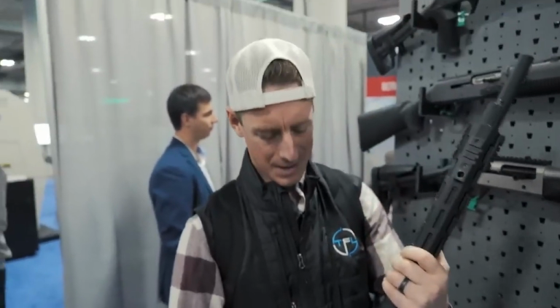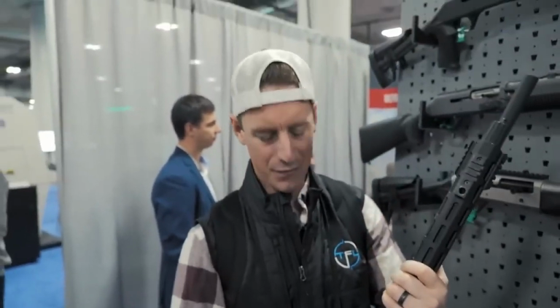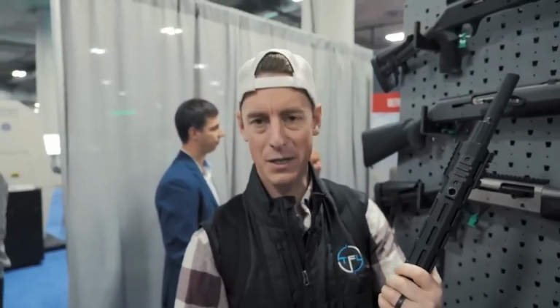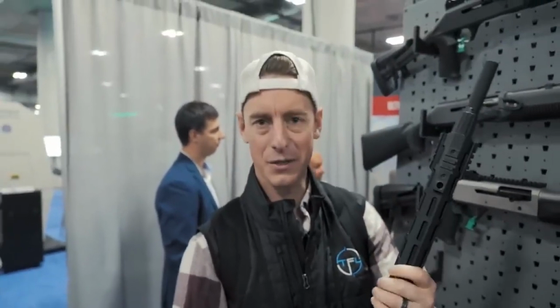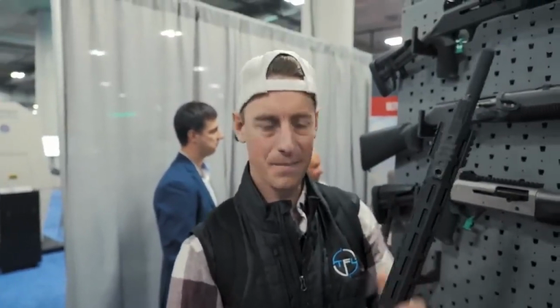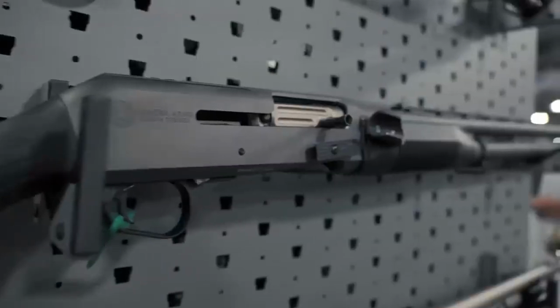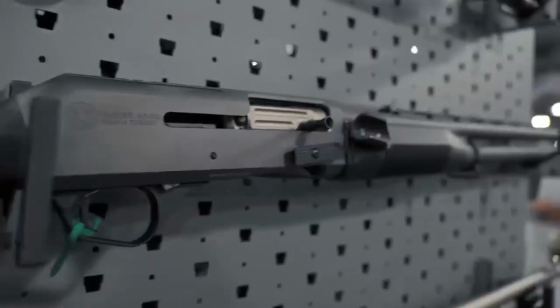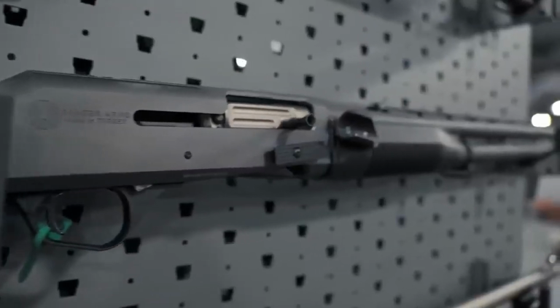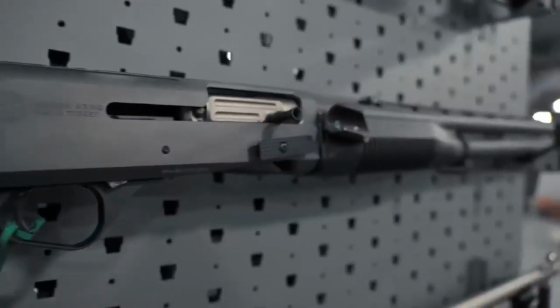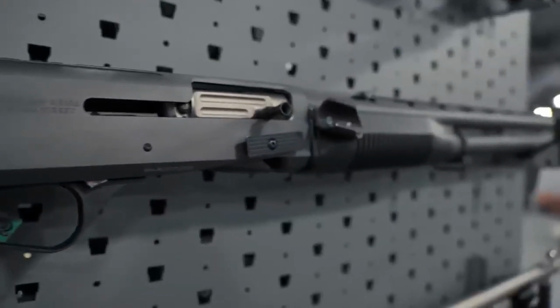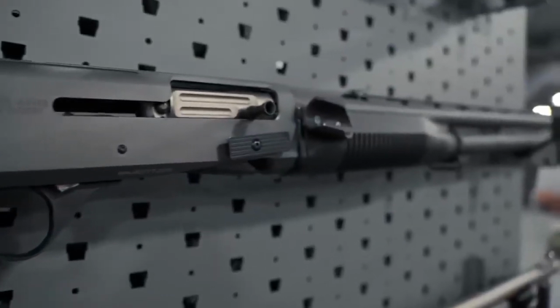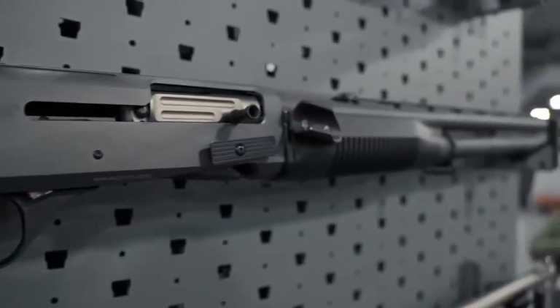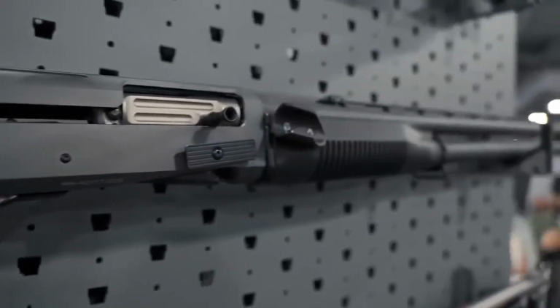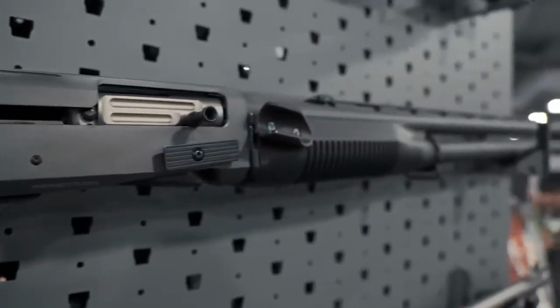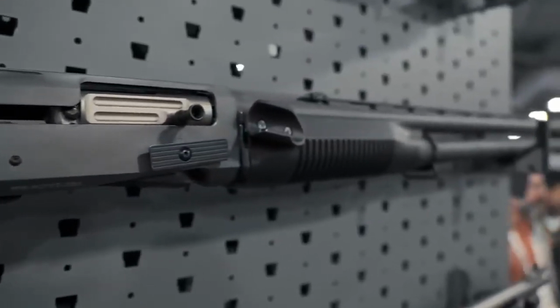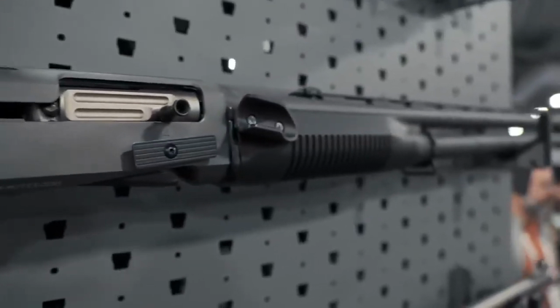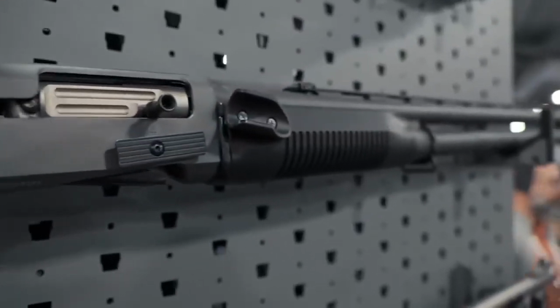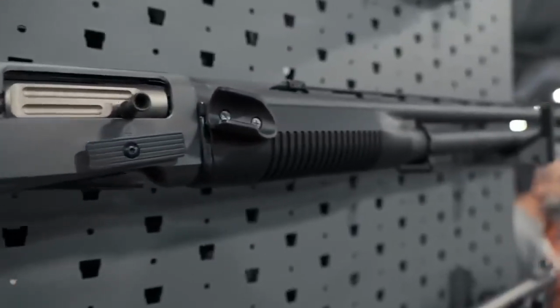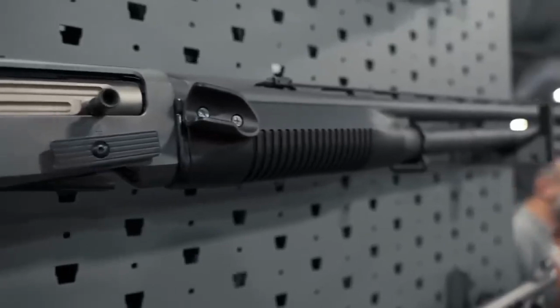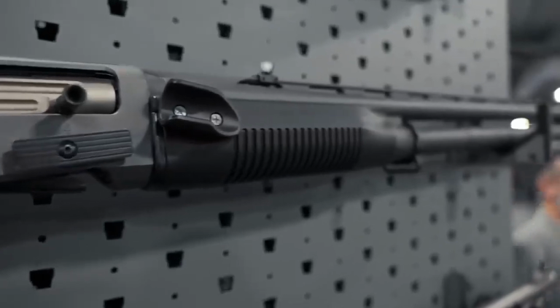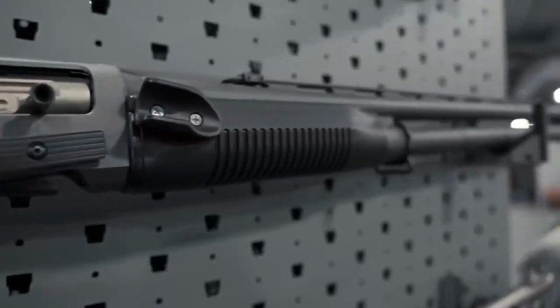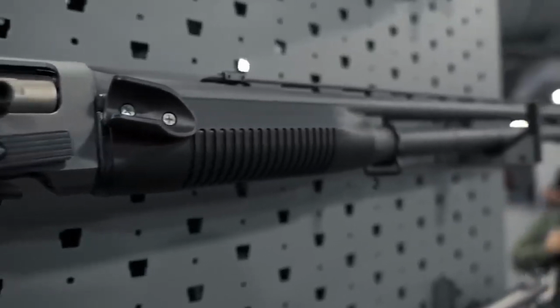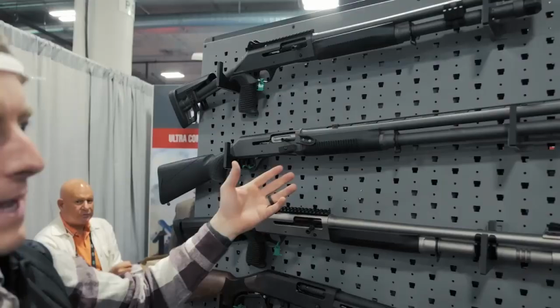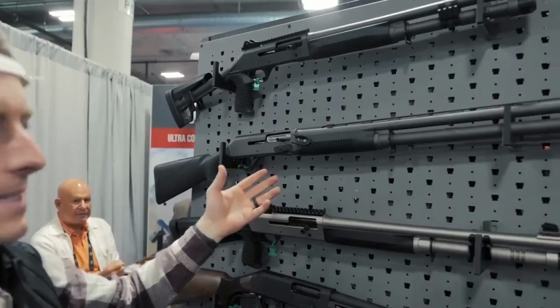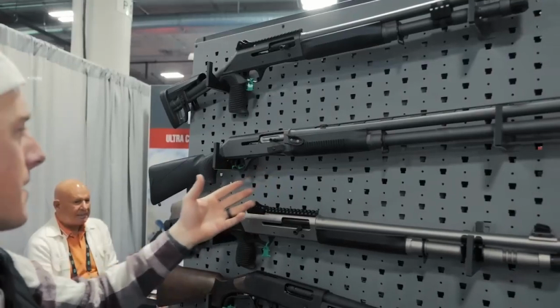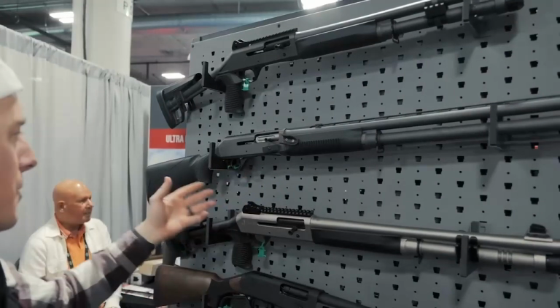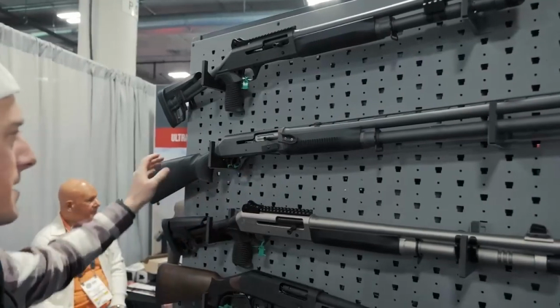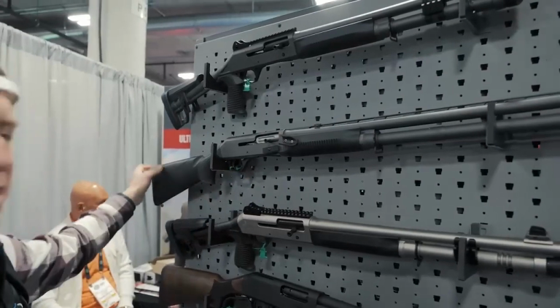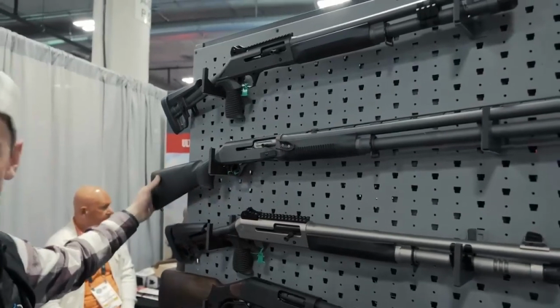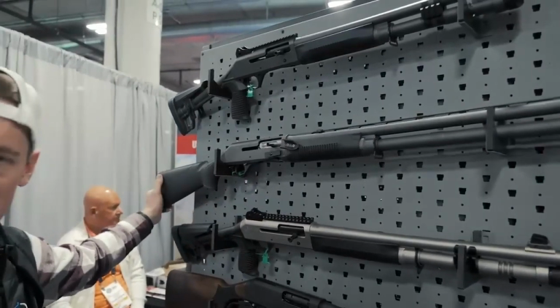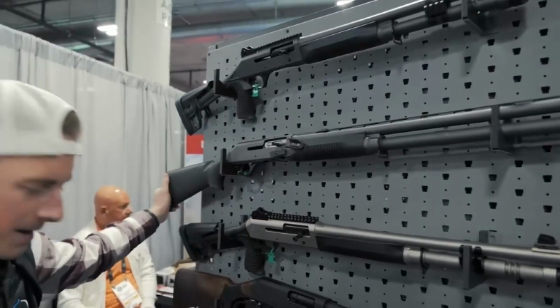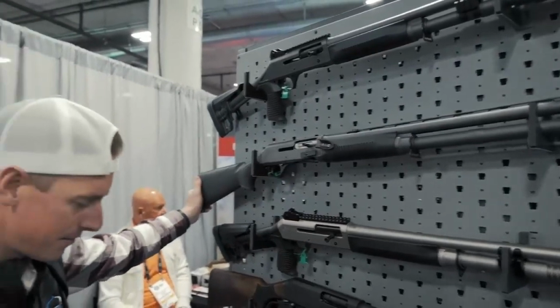It'd be kind of fun to shoot. They made this shotgun for competitions. Looks pretty cool. I'd love to get my hands on and shoot it, see what it's really made of.